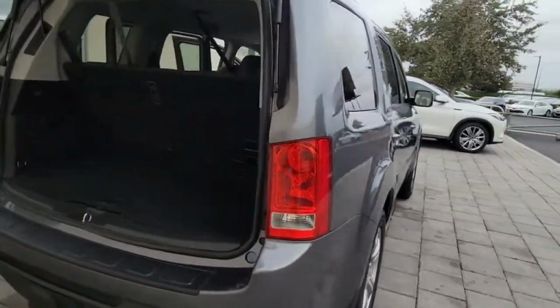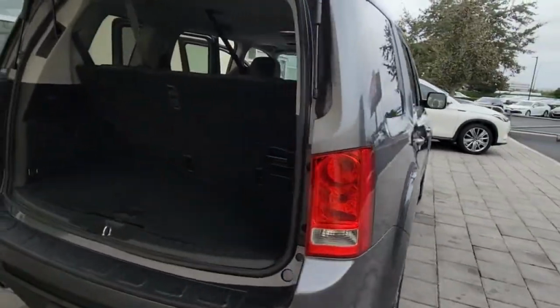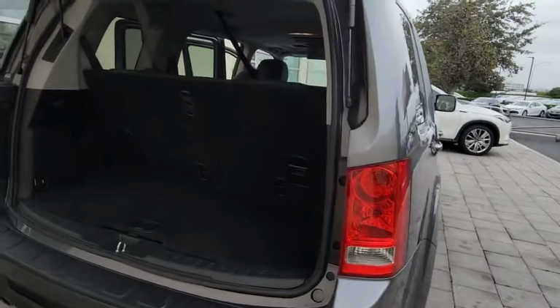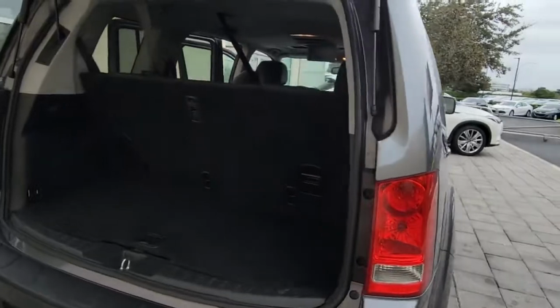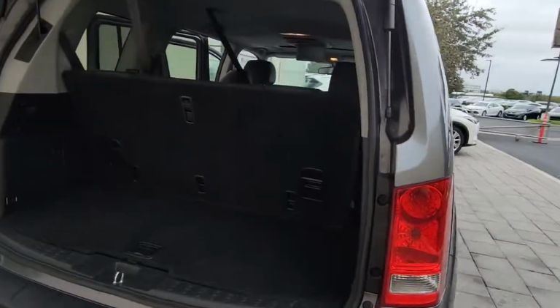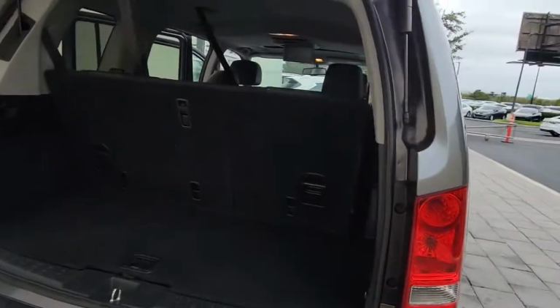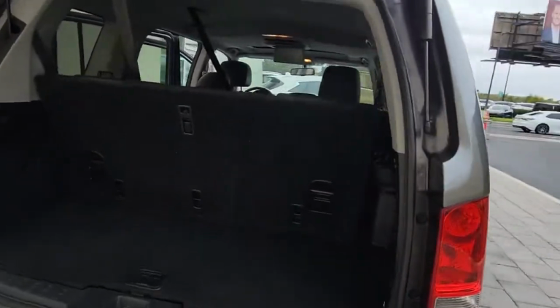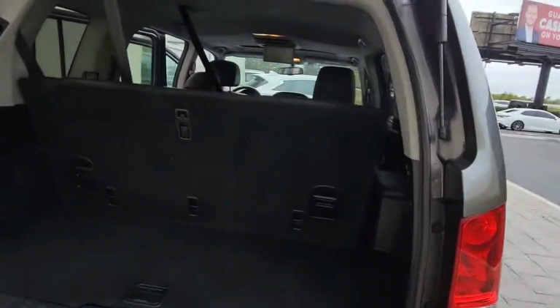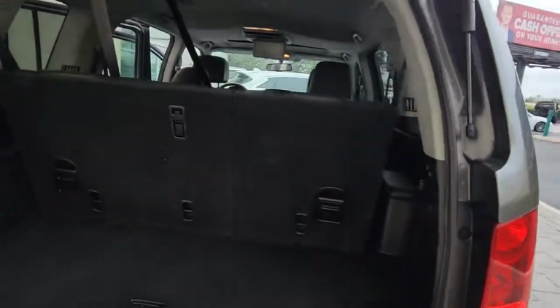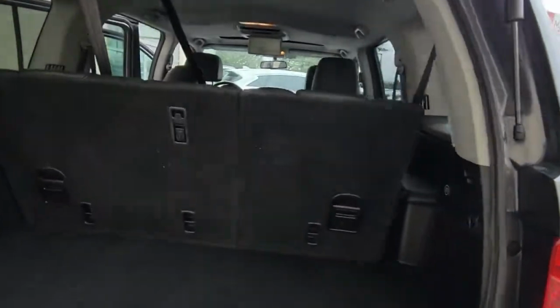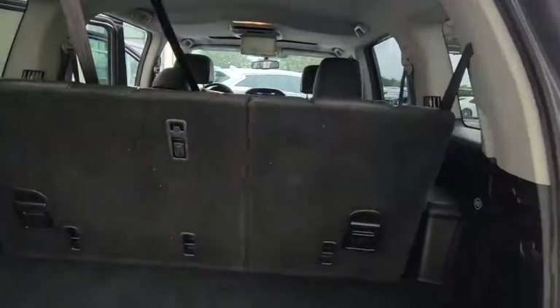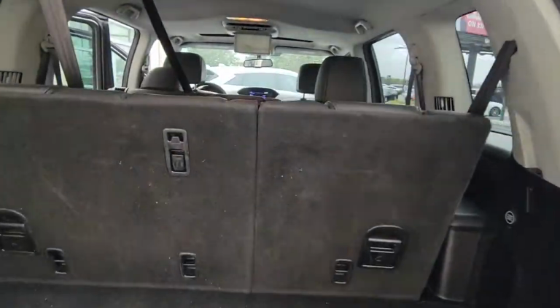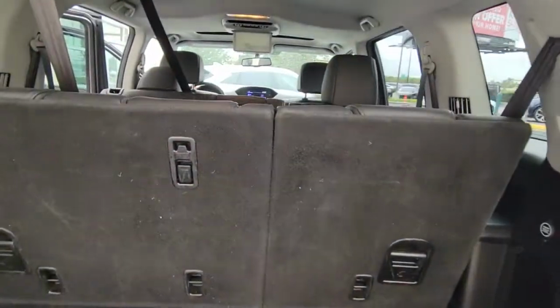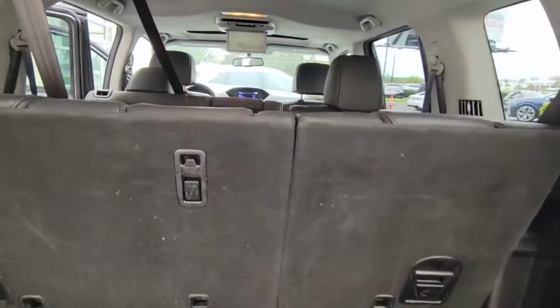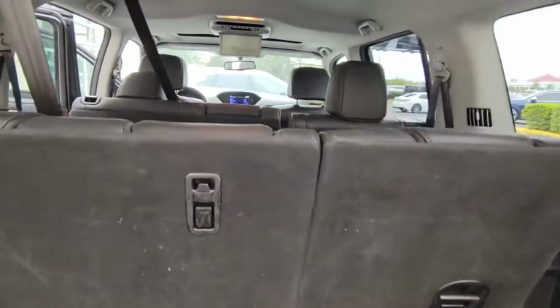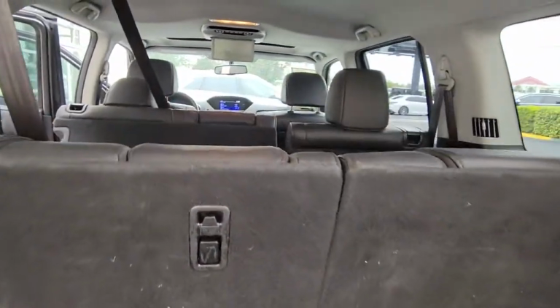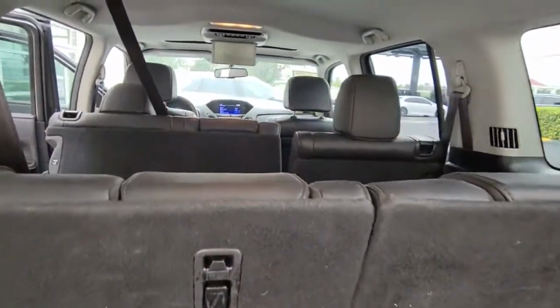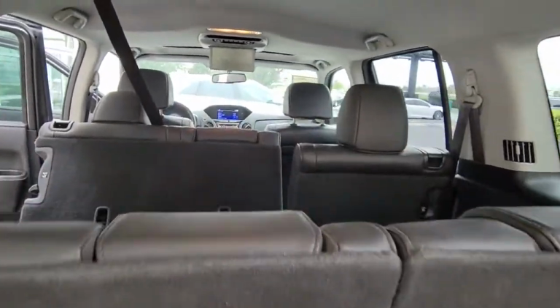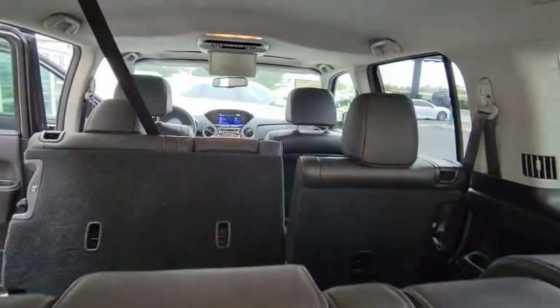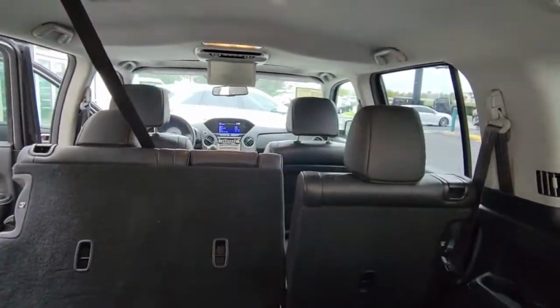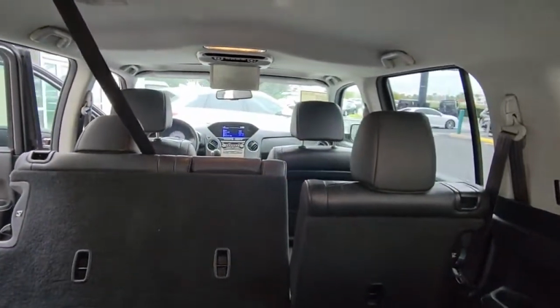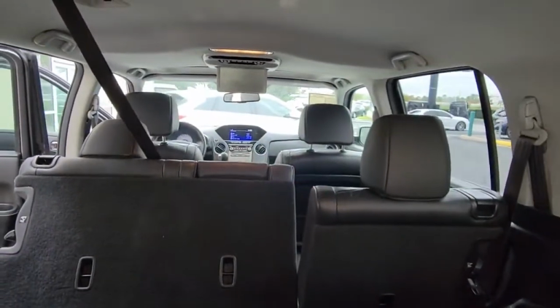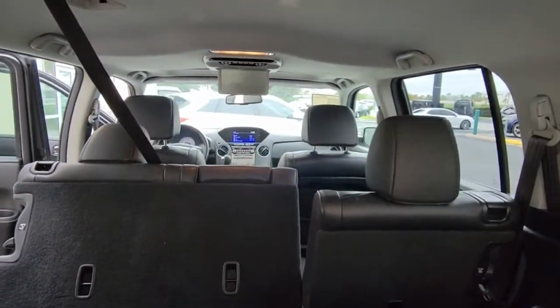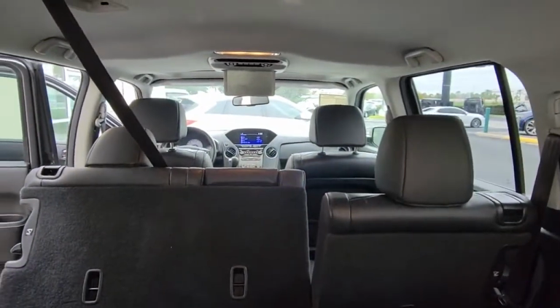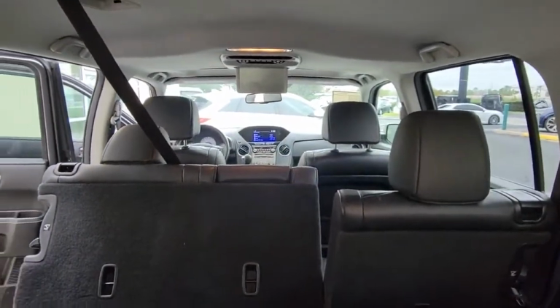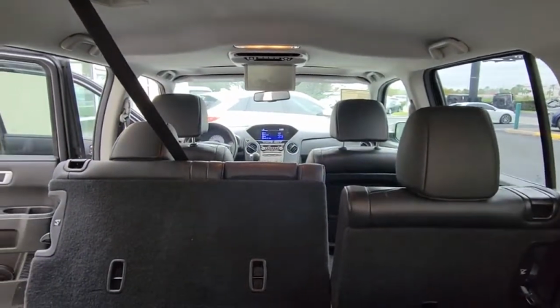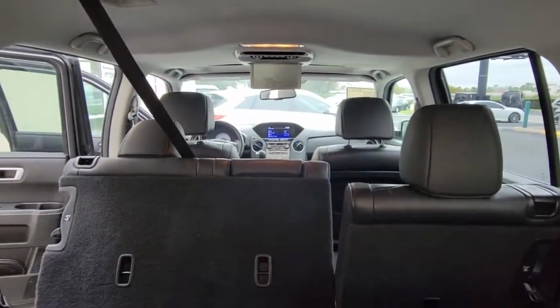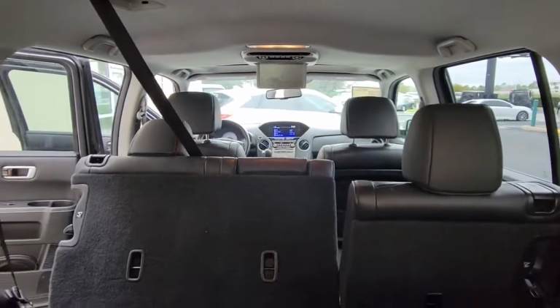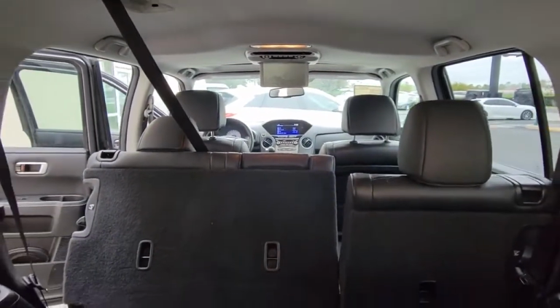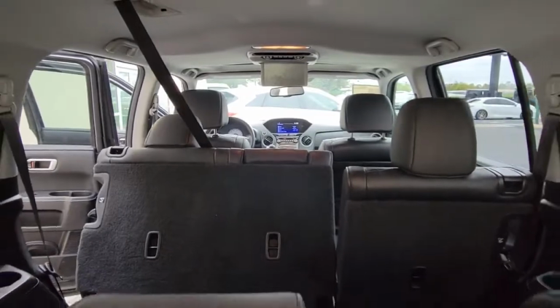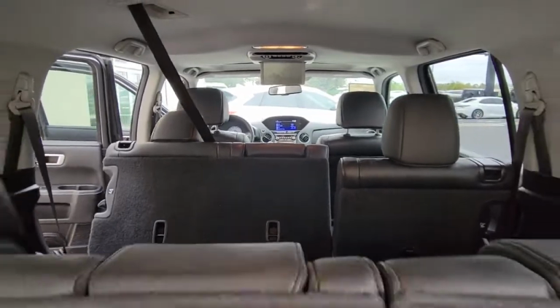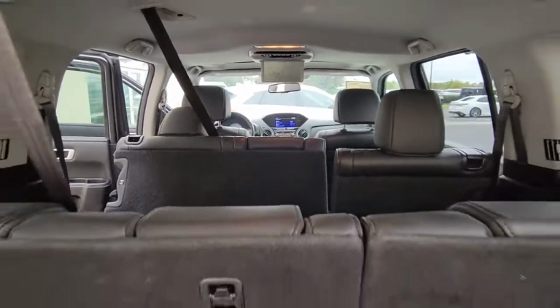With all-wheel drive and advanced safety technology, this is the family-friendly SUV you've been waiting for.